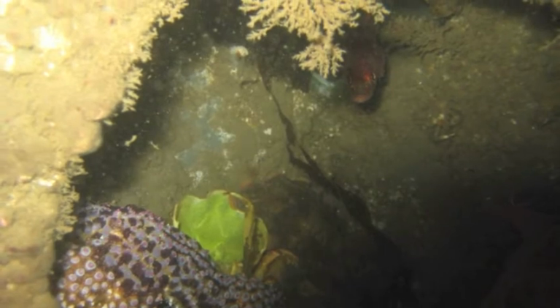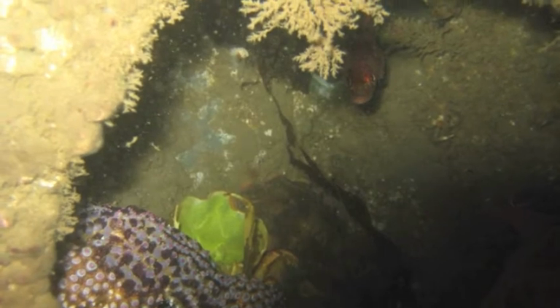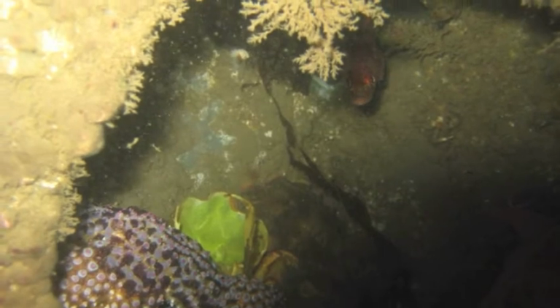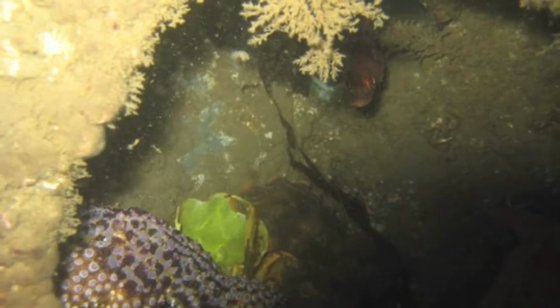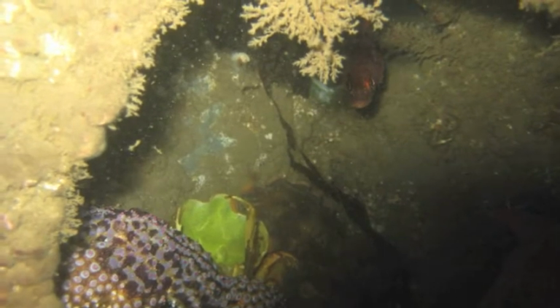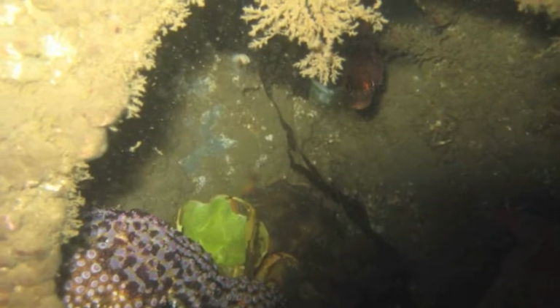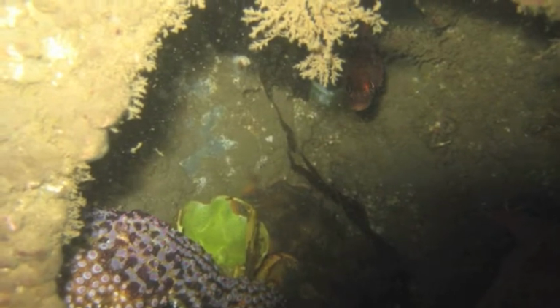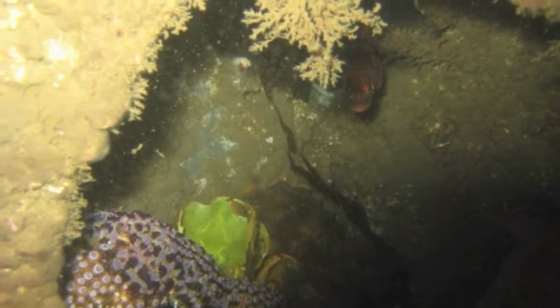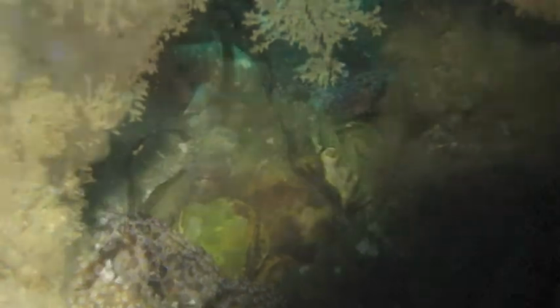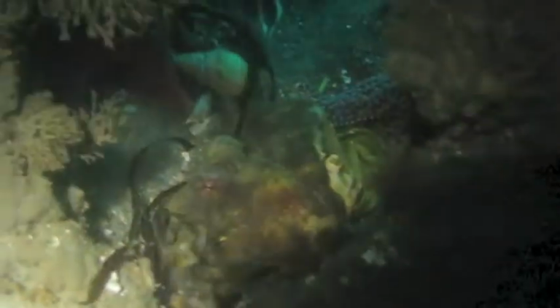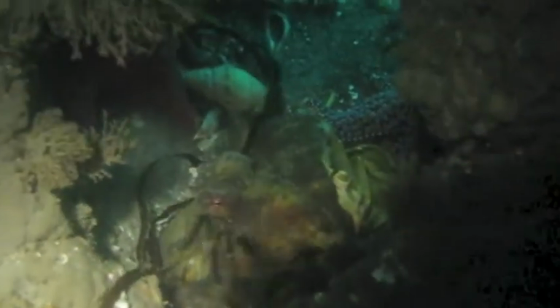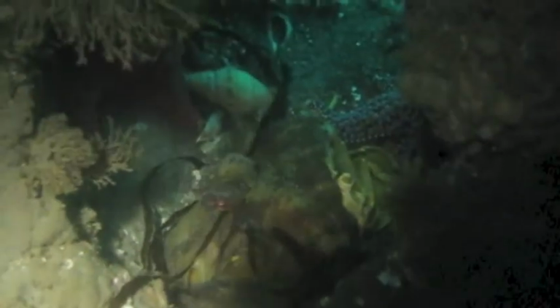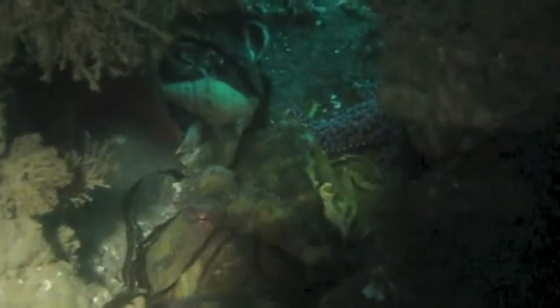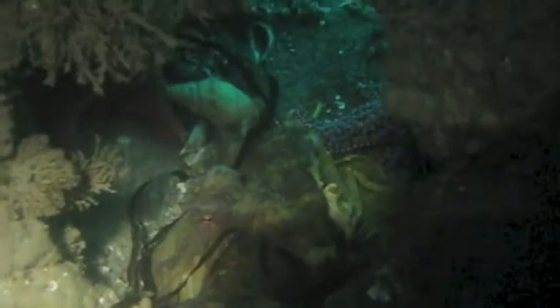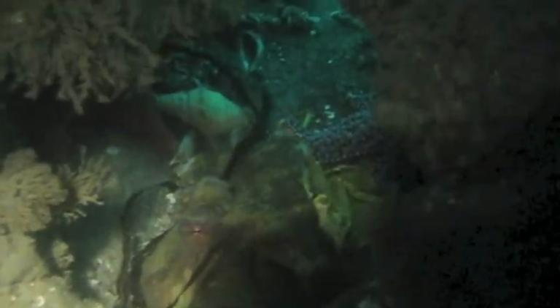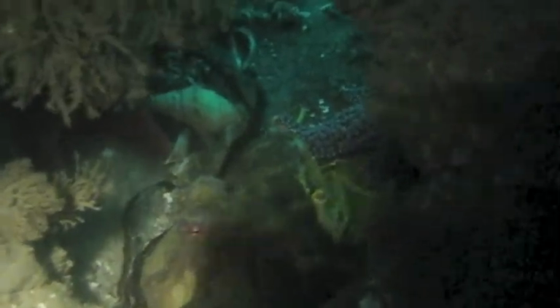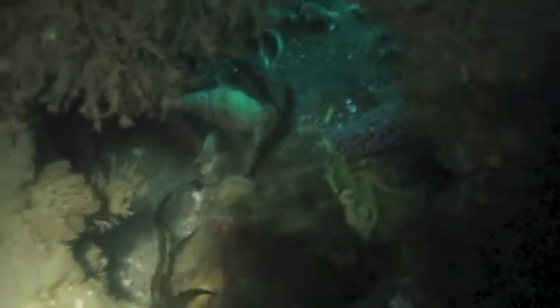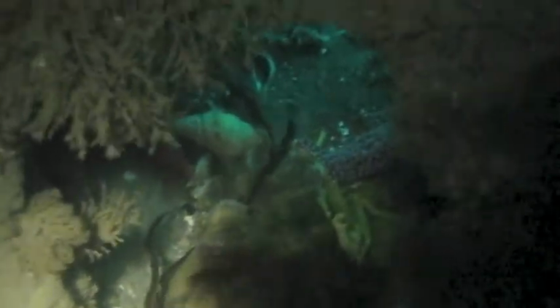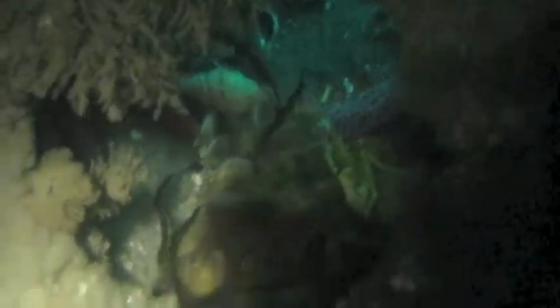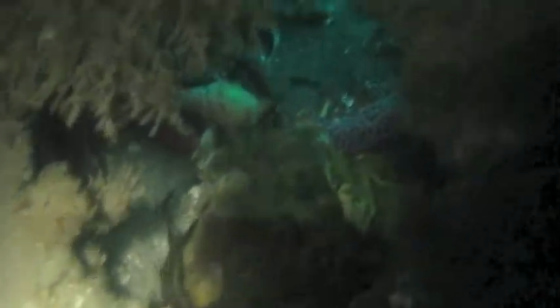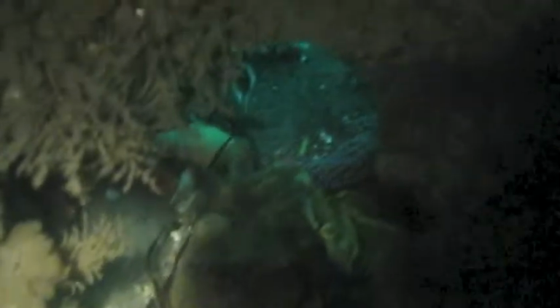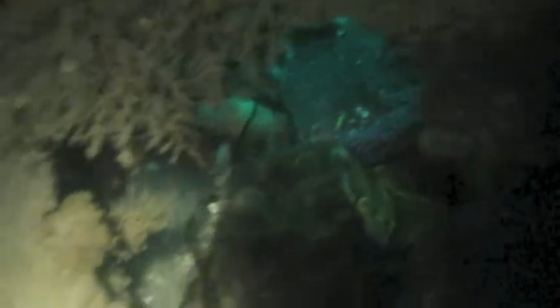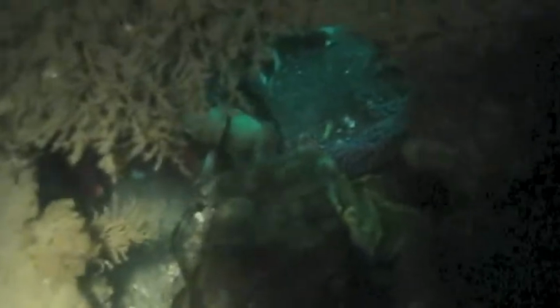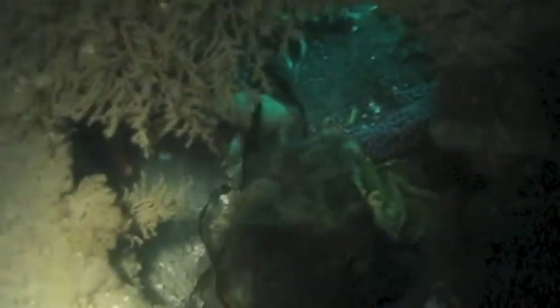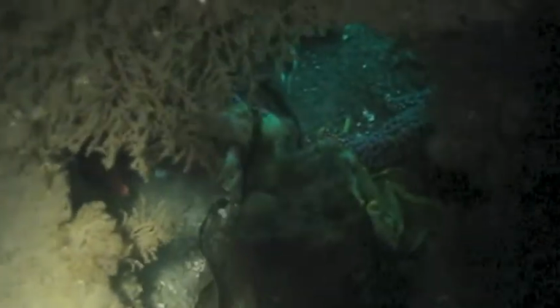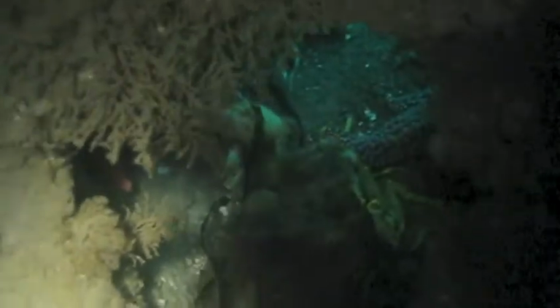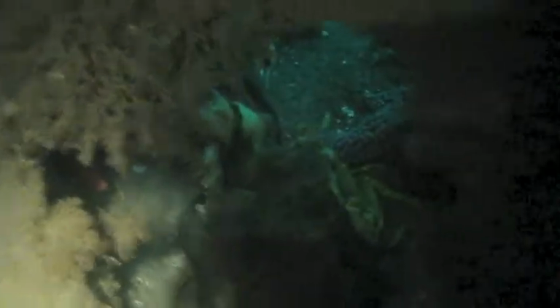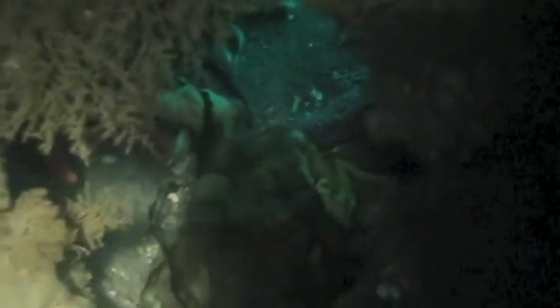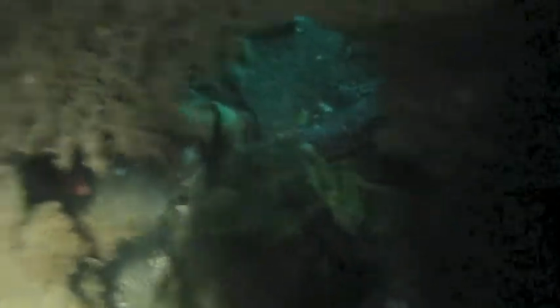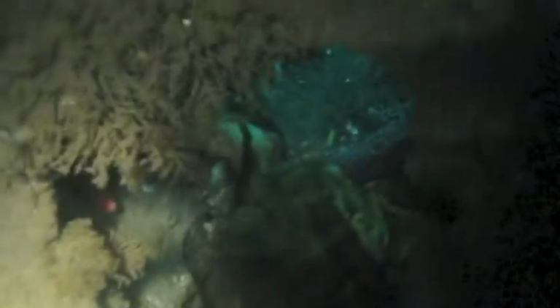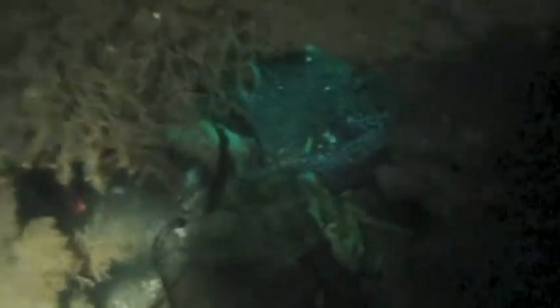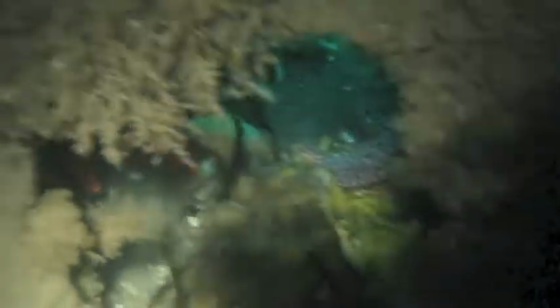That's a vermilion baby rockfish you see in front of you, seeking refuge and growing to be a big giant rockfish eventually.